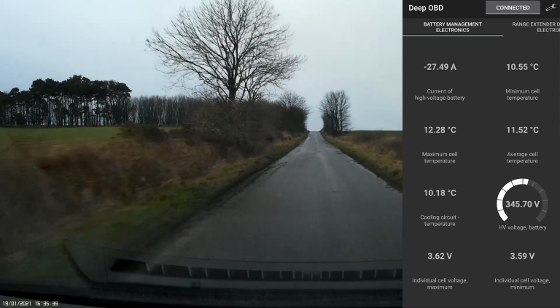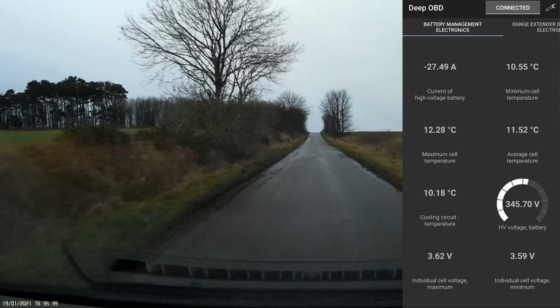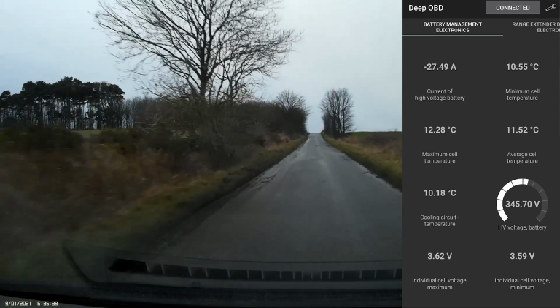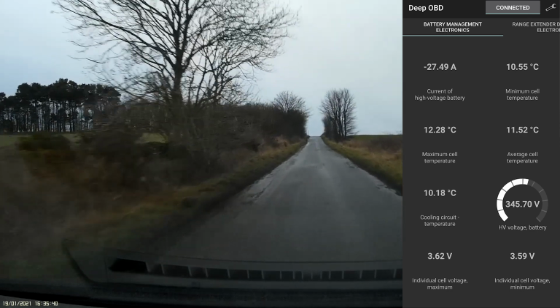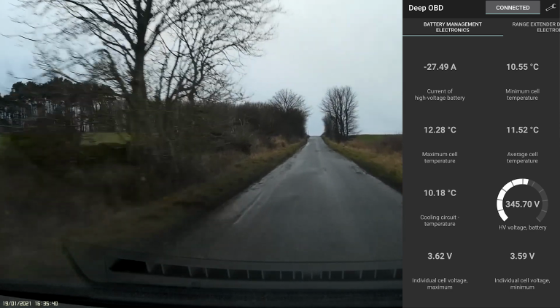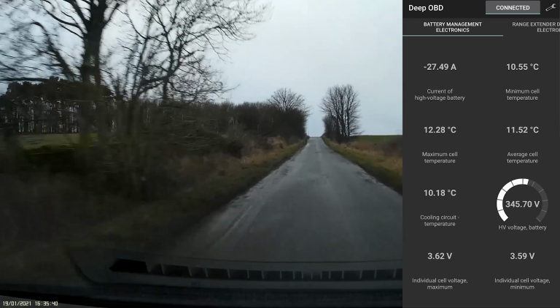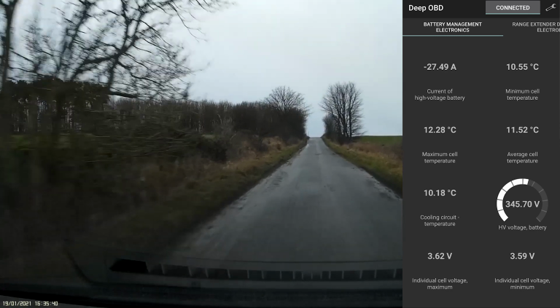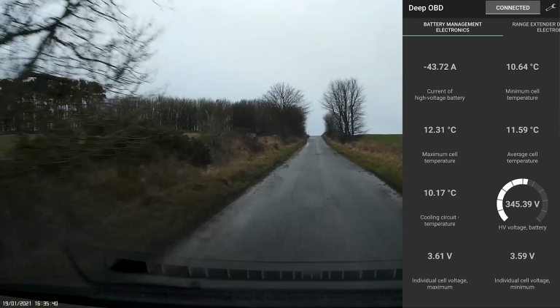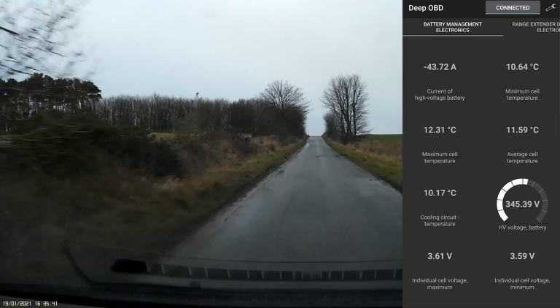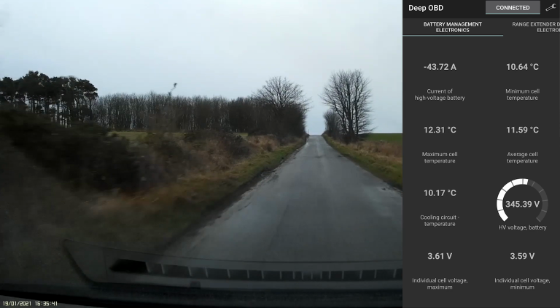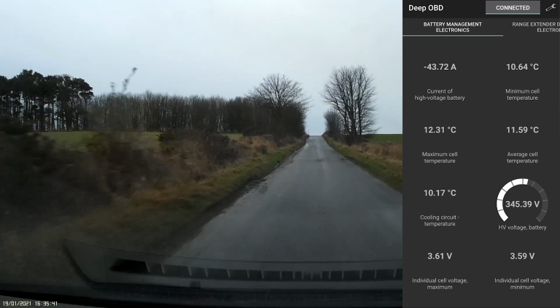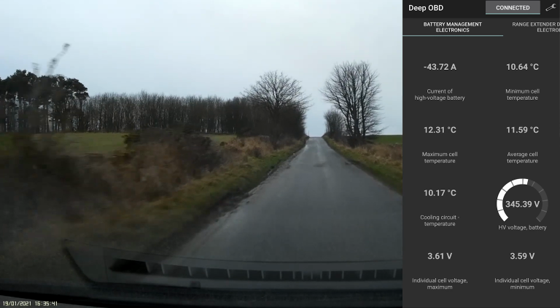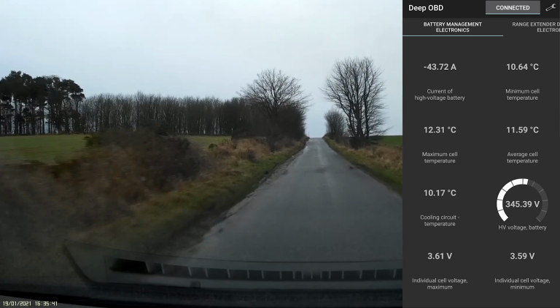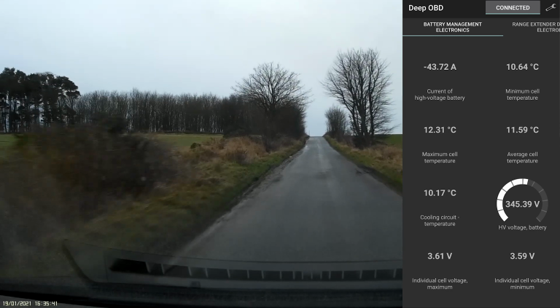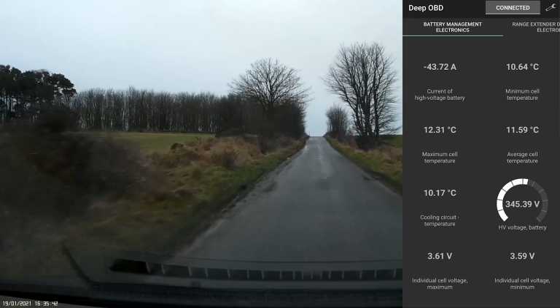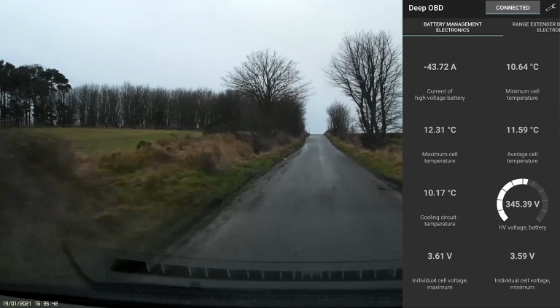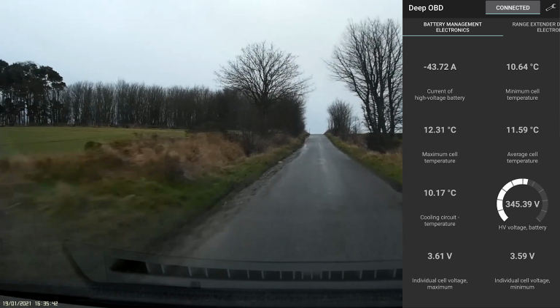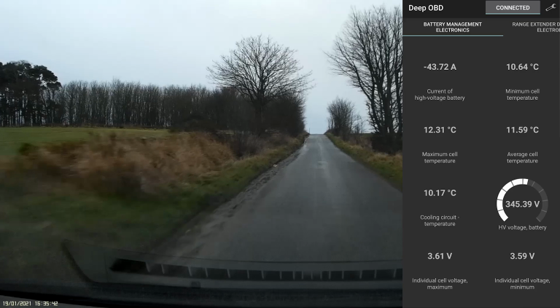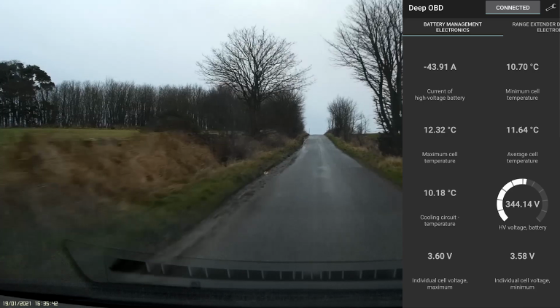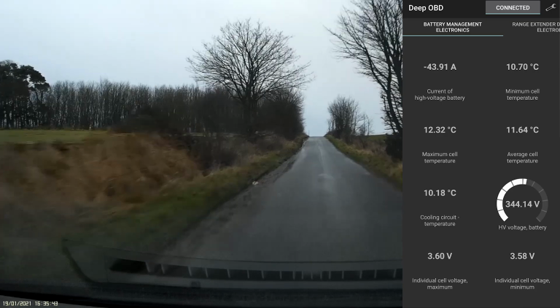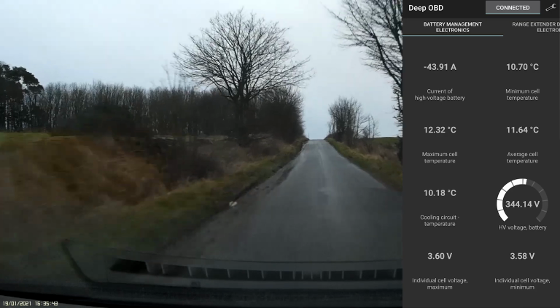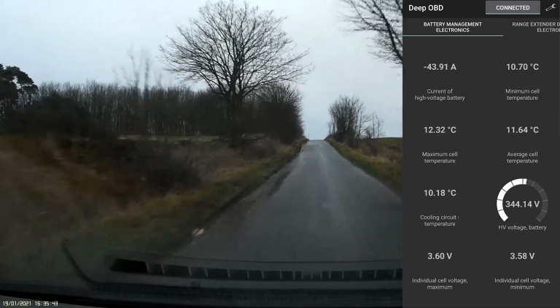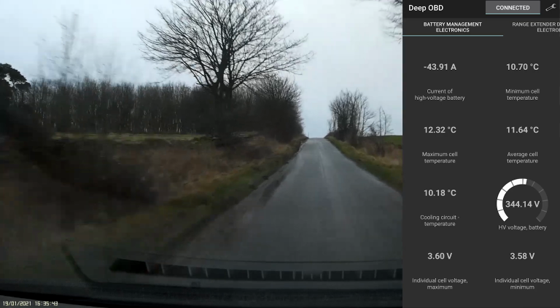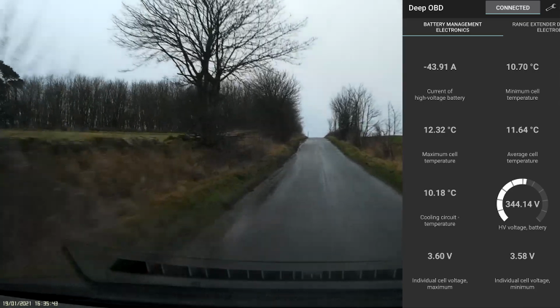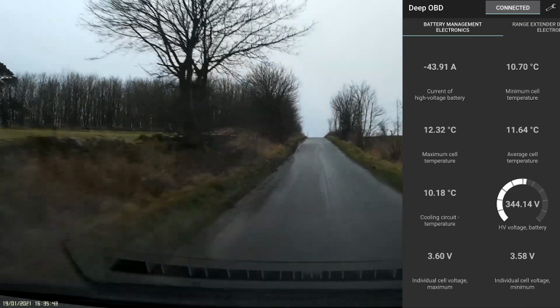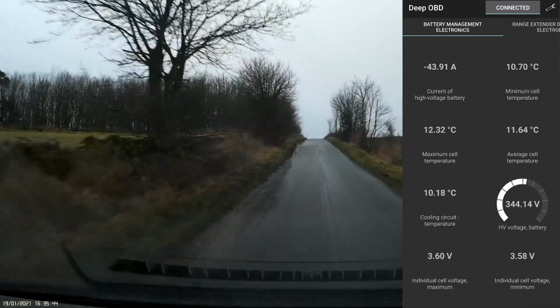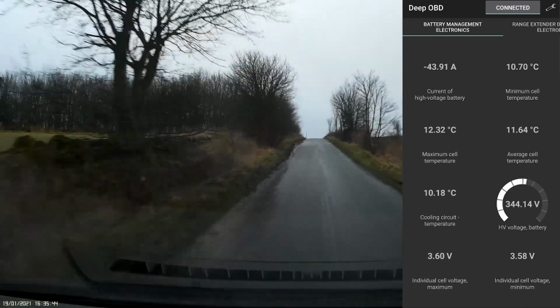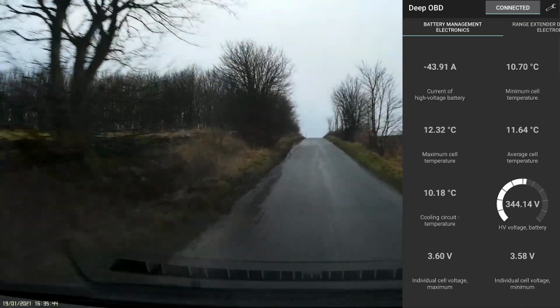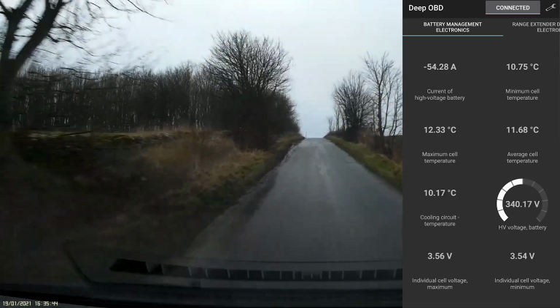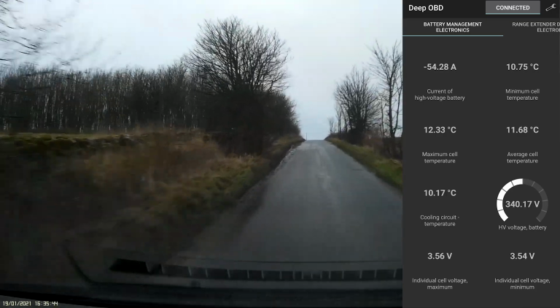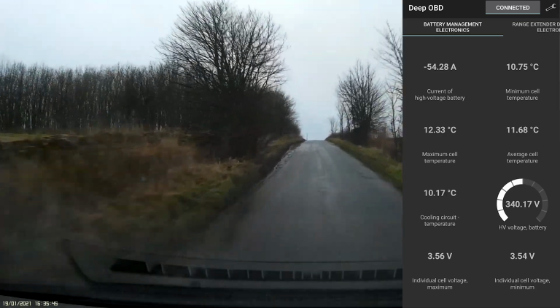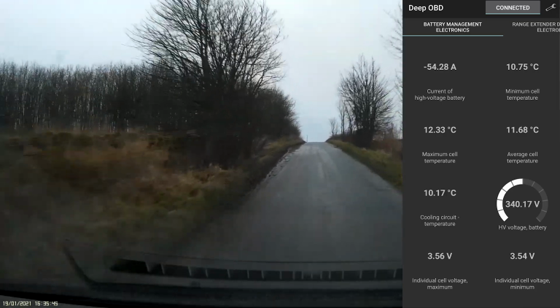The battery is actually quite low just now — it's only showing 11 miles on the screen in front of me.